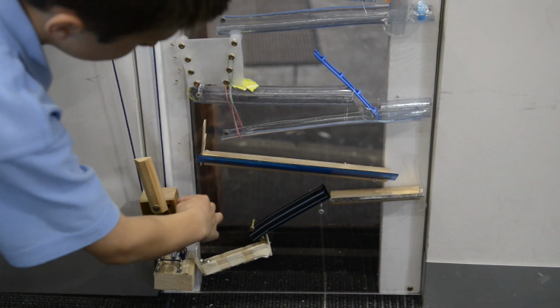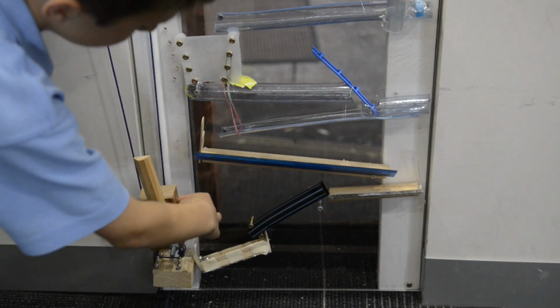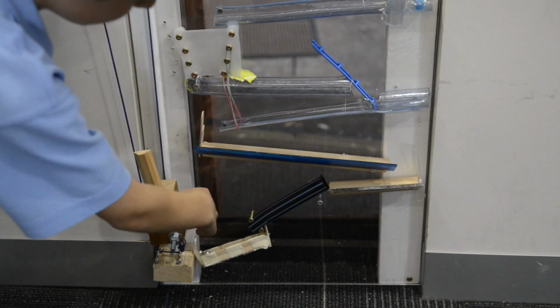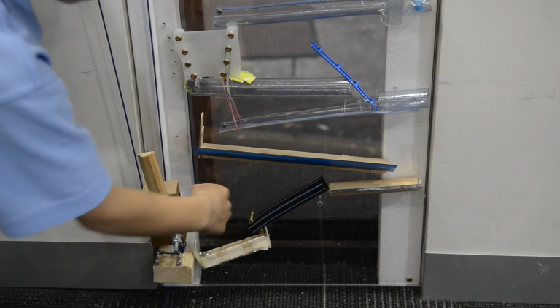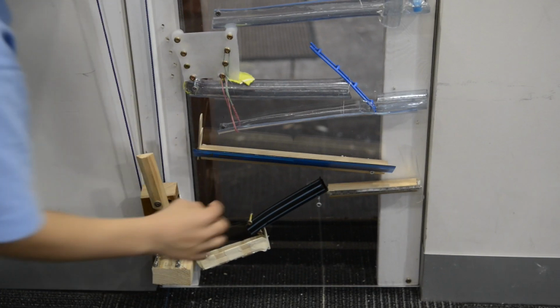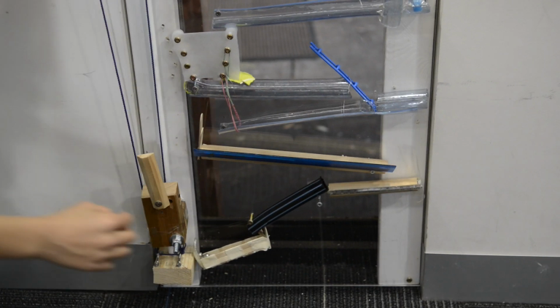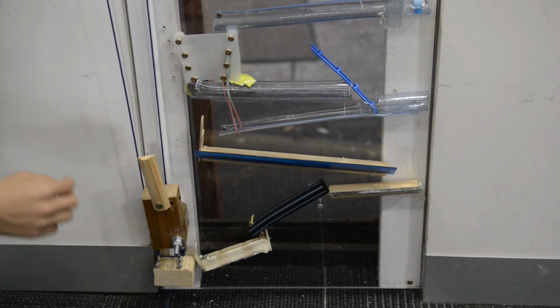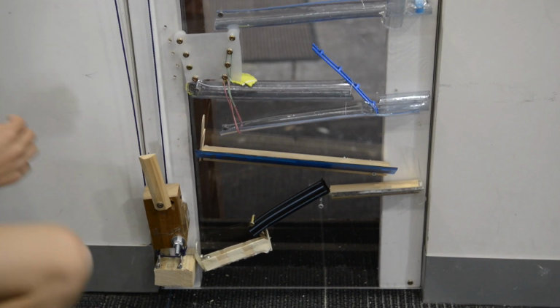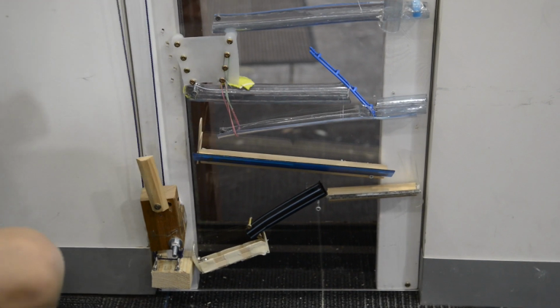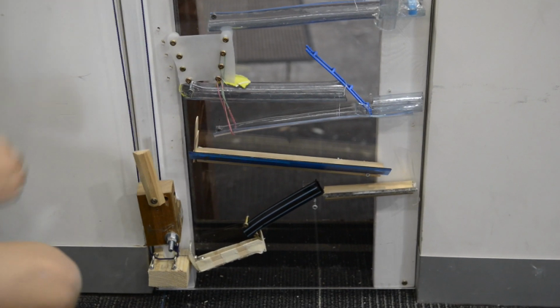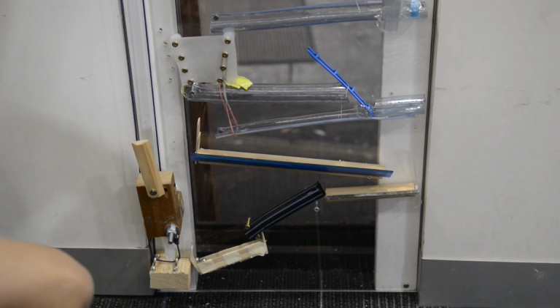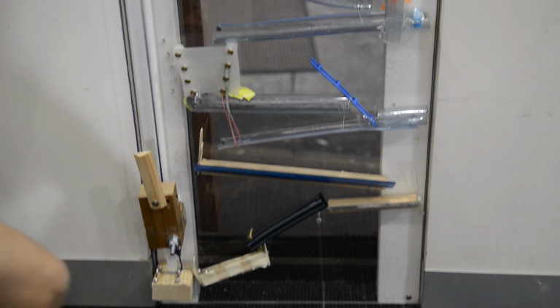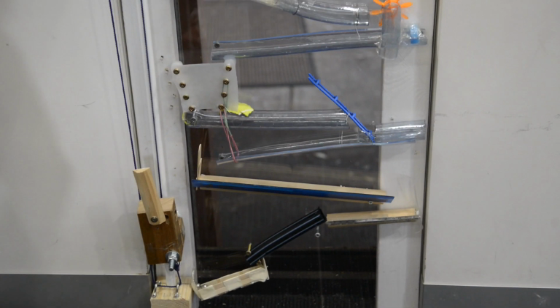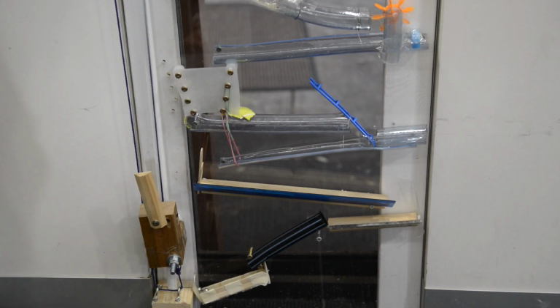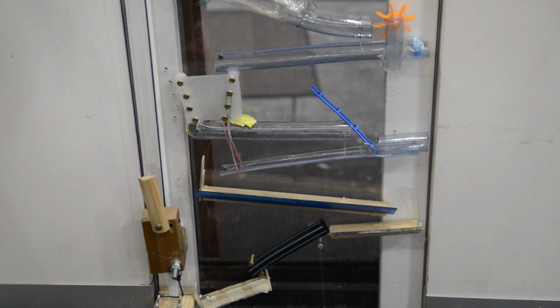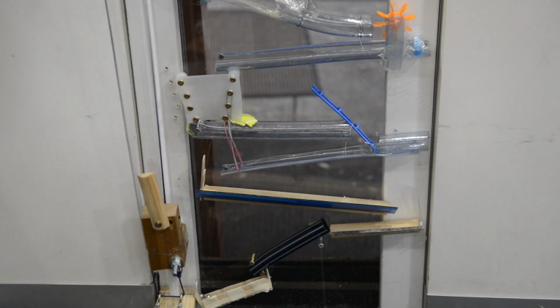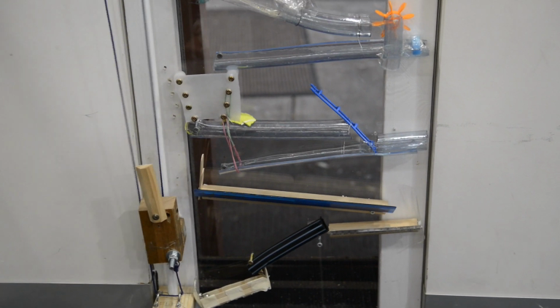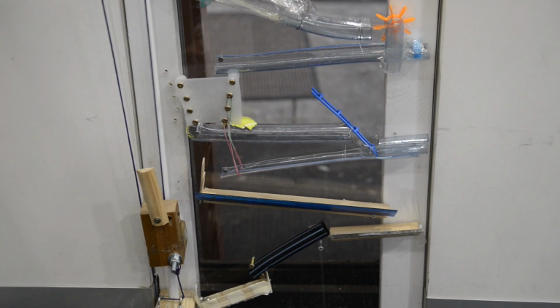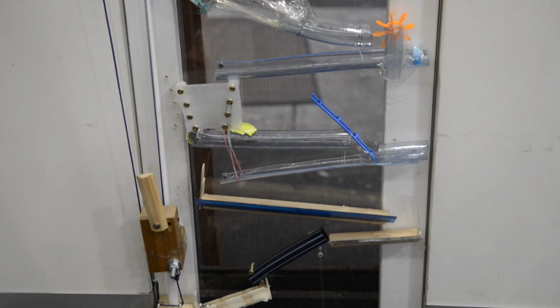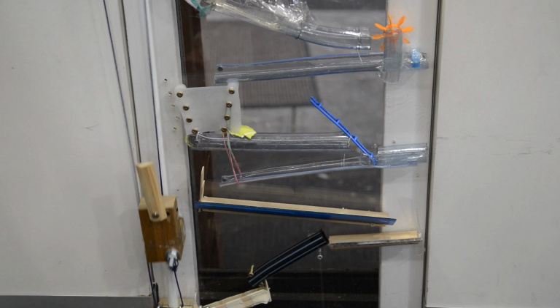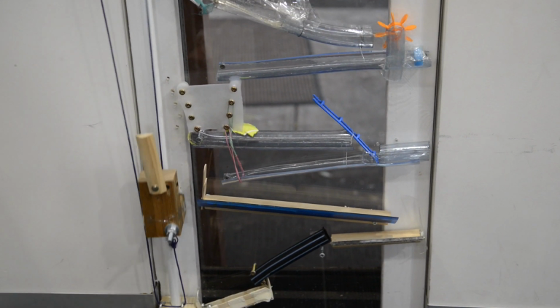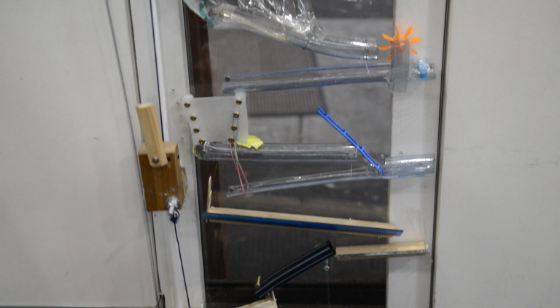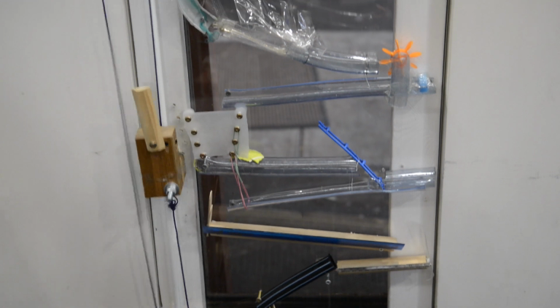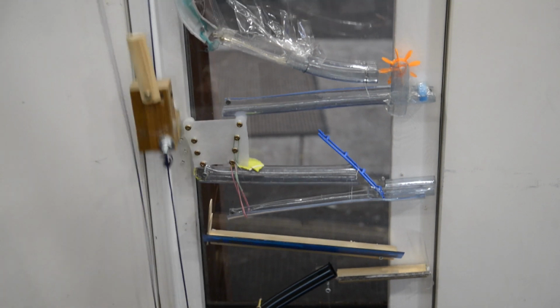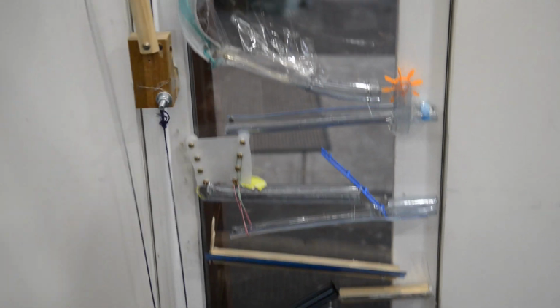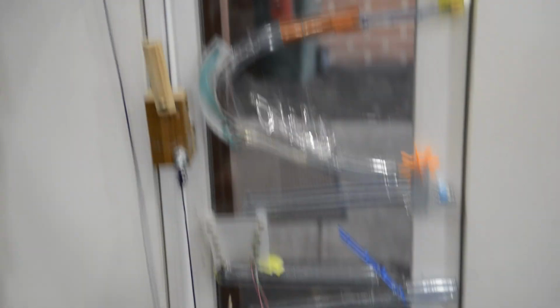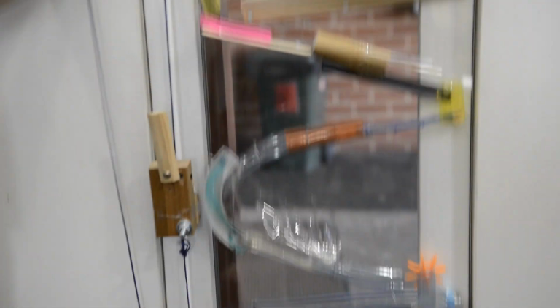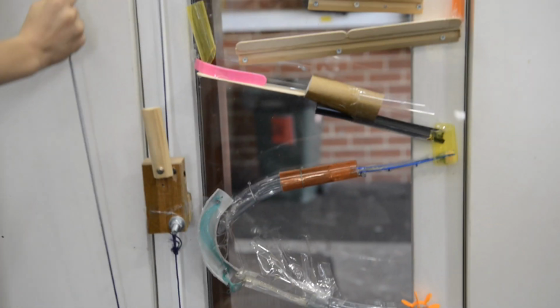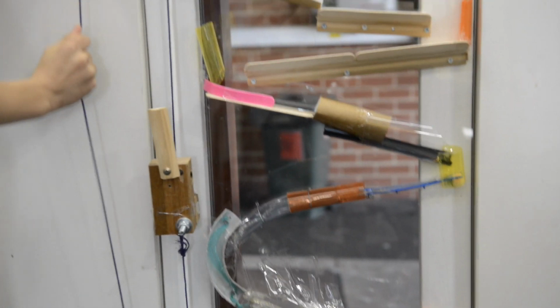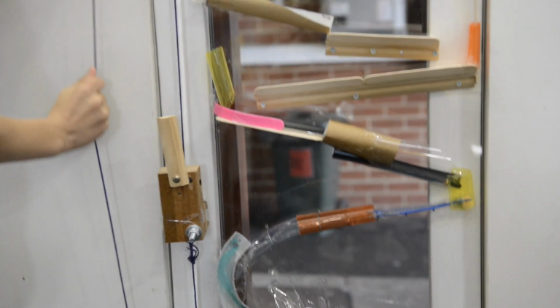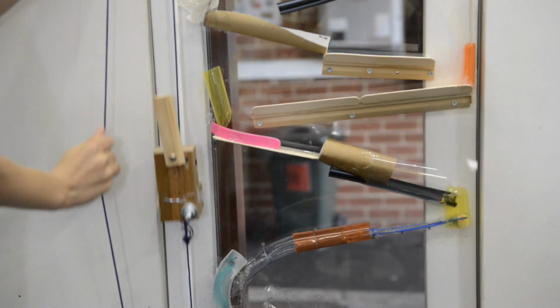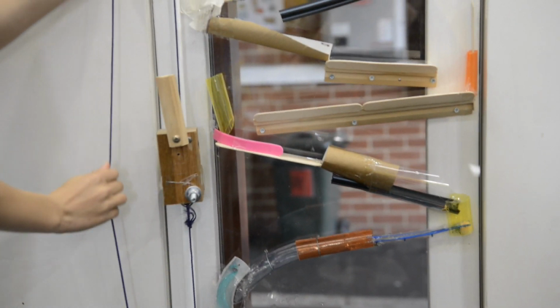We used the return mechanism — lifting it up, we pulled up the pulley.